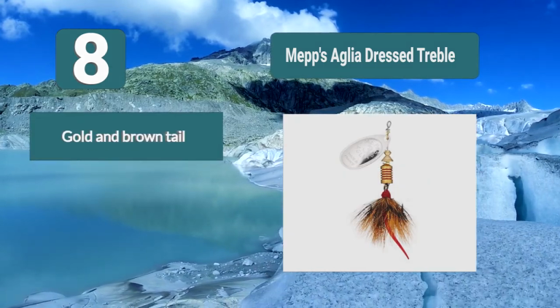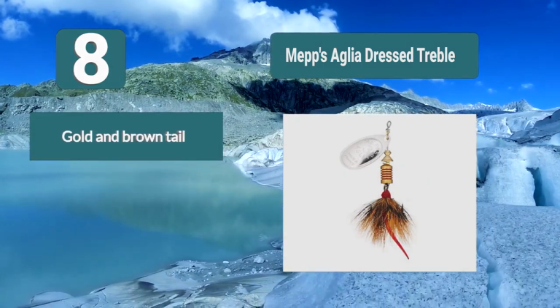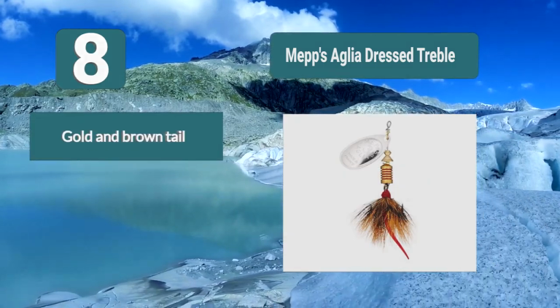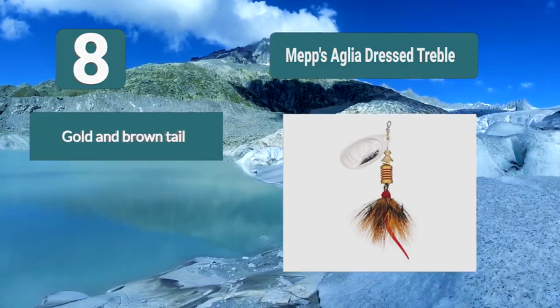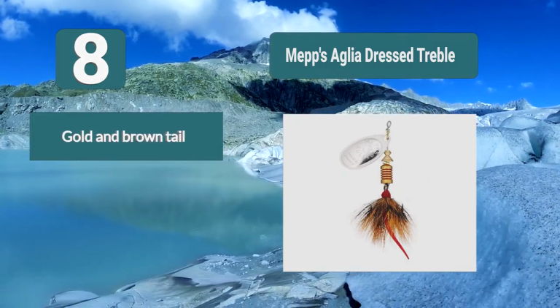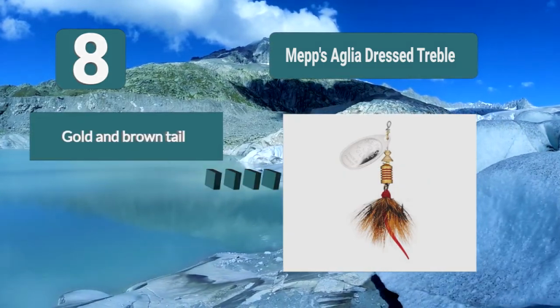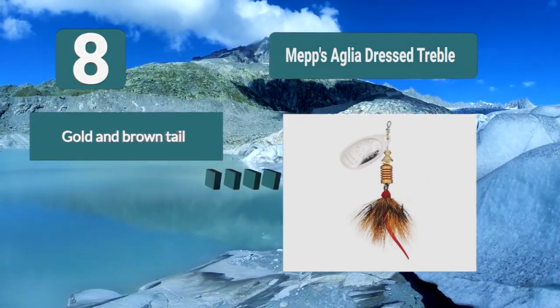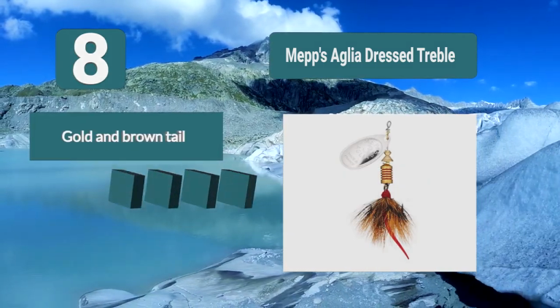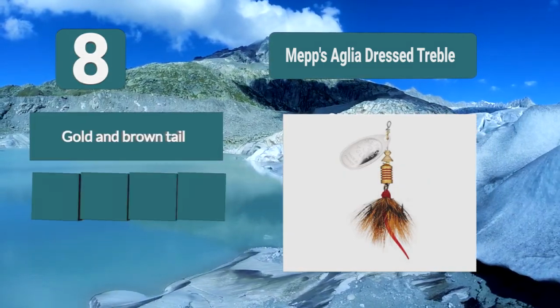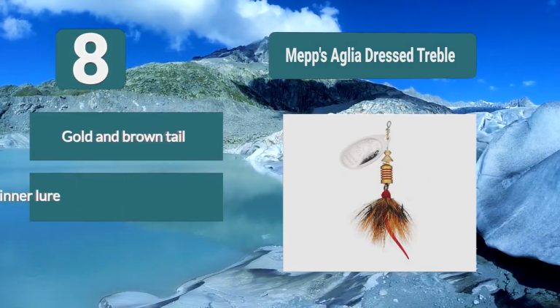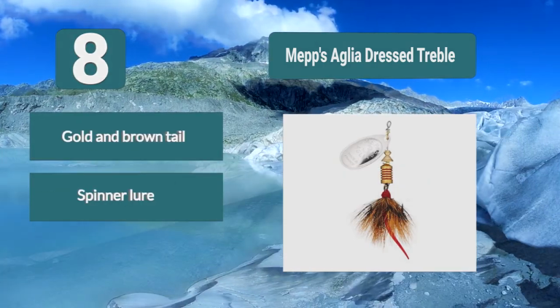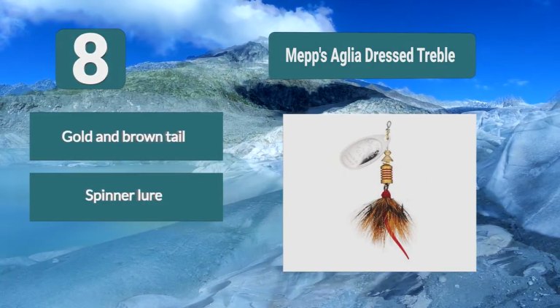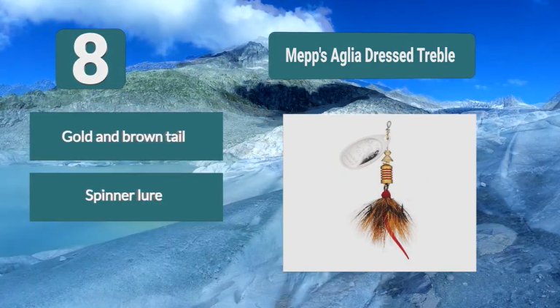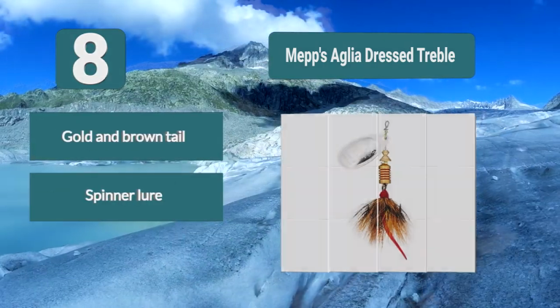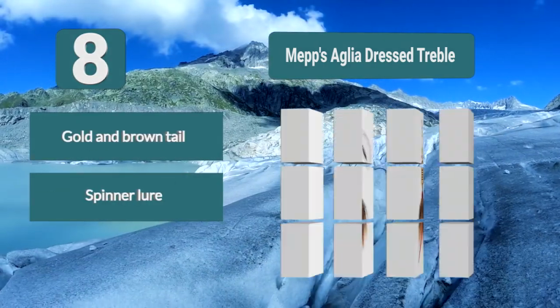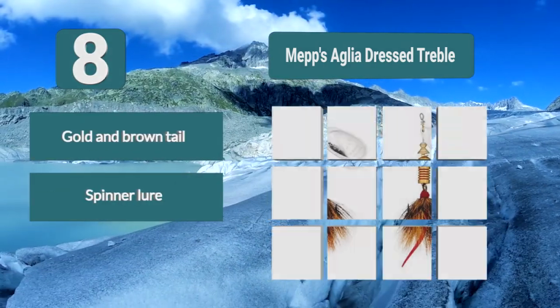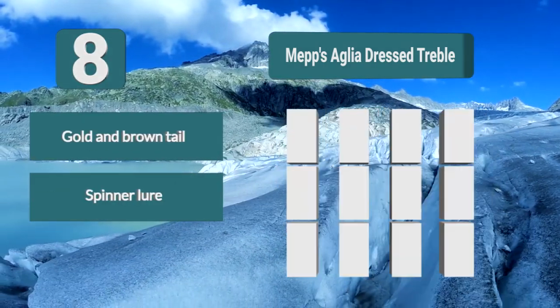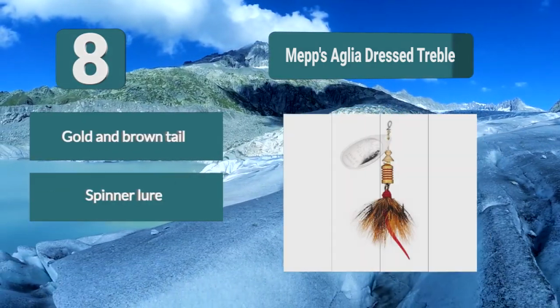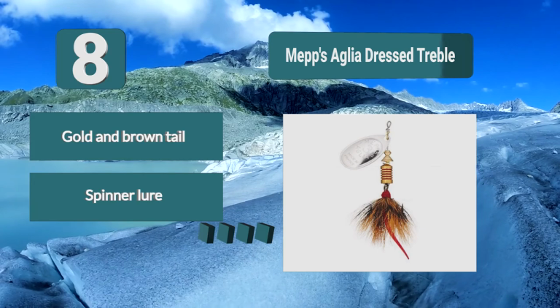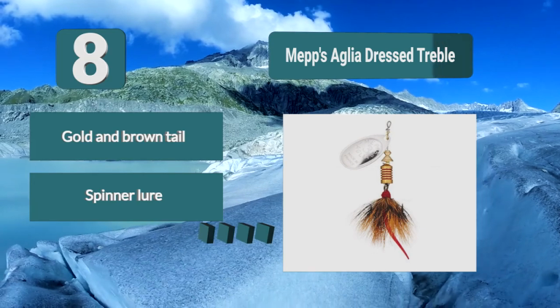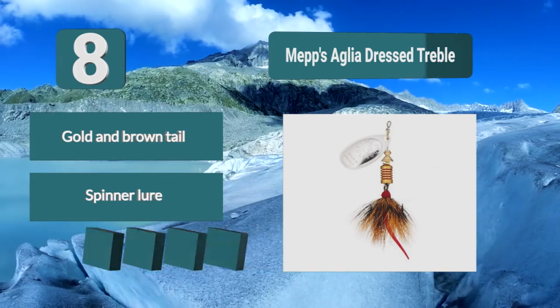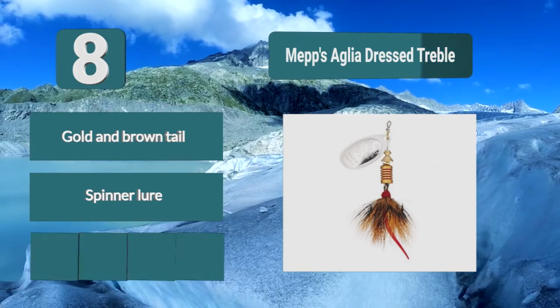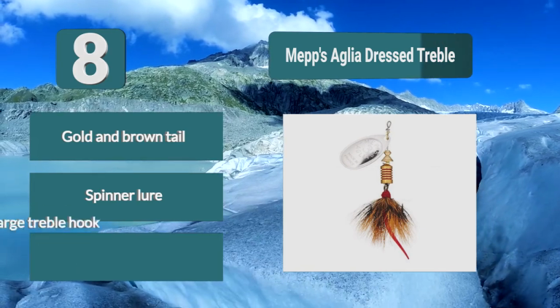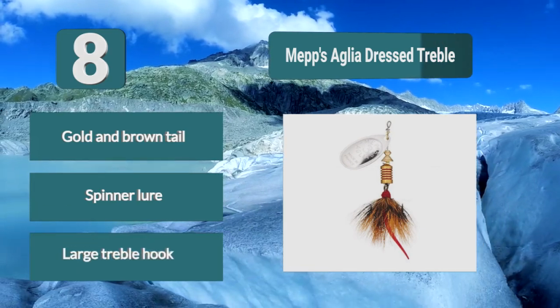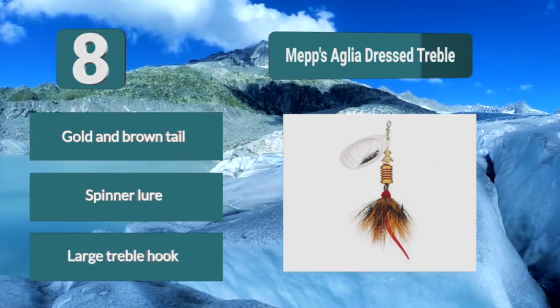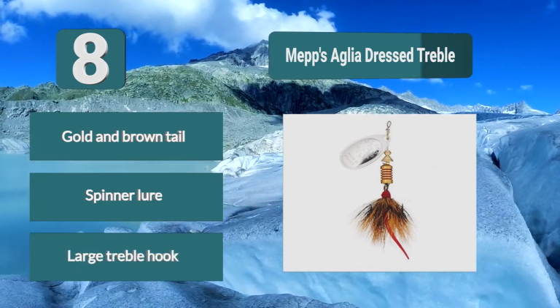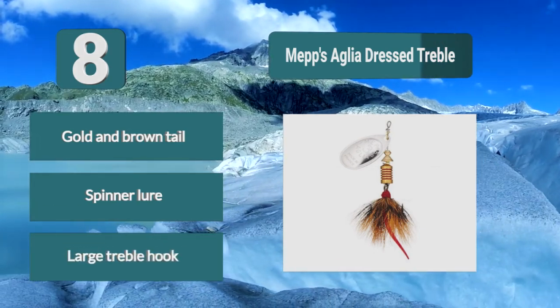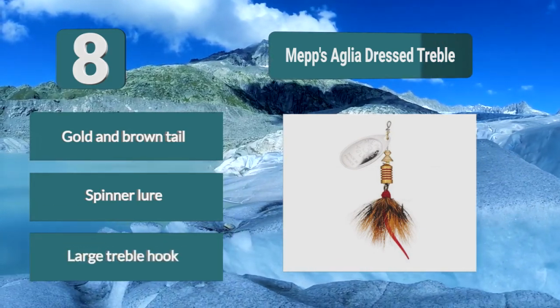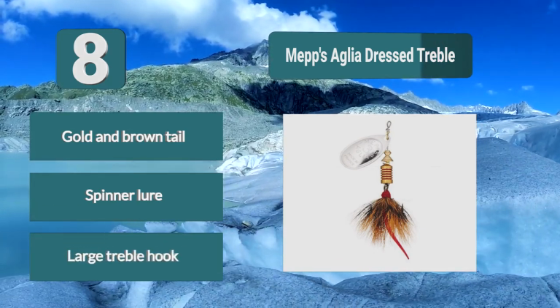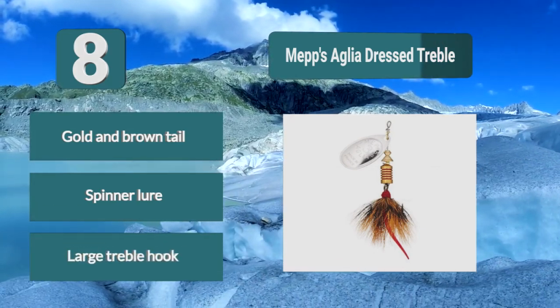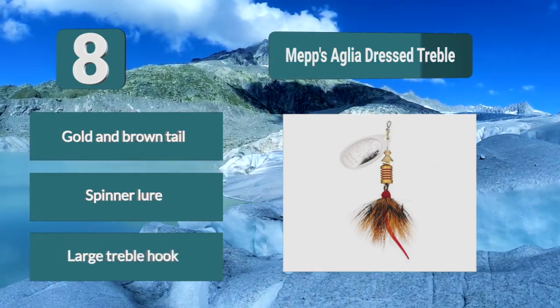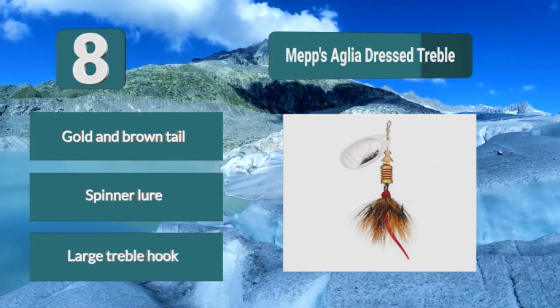This makes it perfect for panfish and small stream trout as well. Features a gold and brown tail. Spinner lure with a large treble hook.